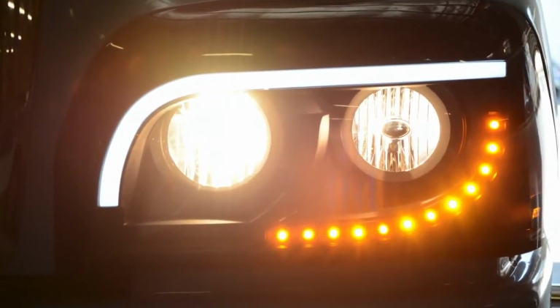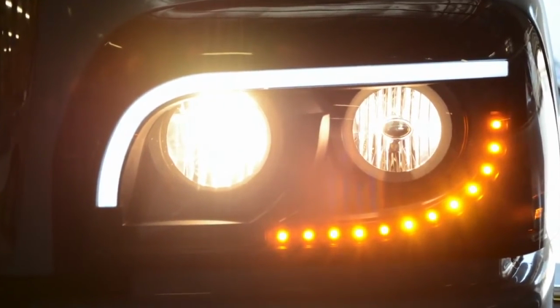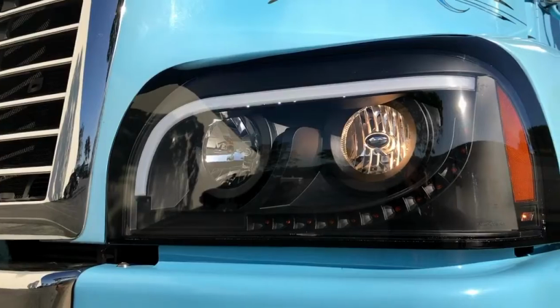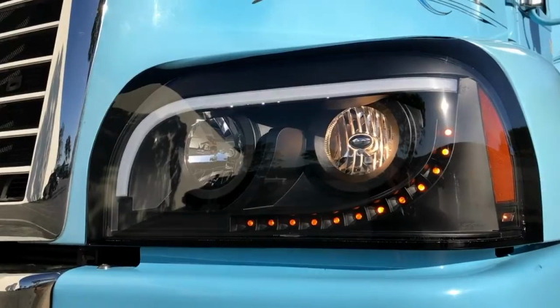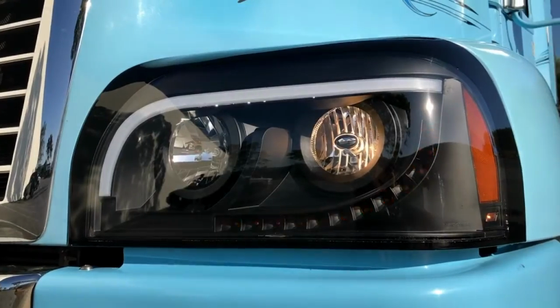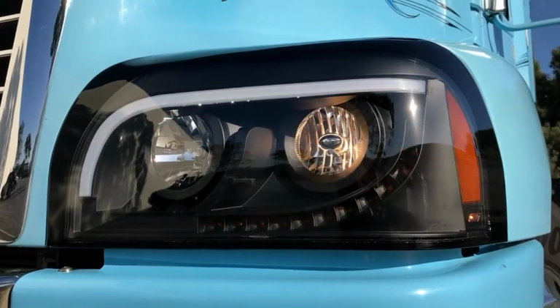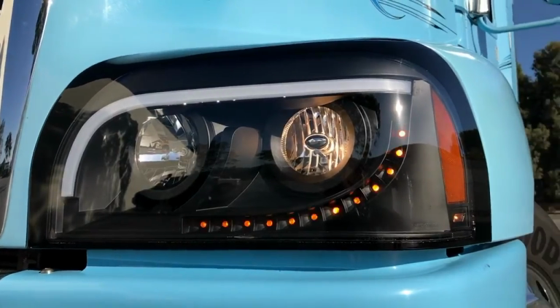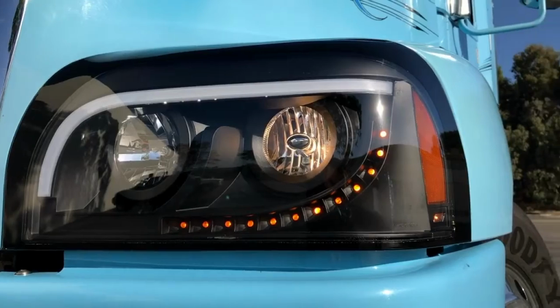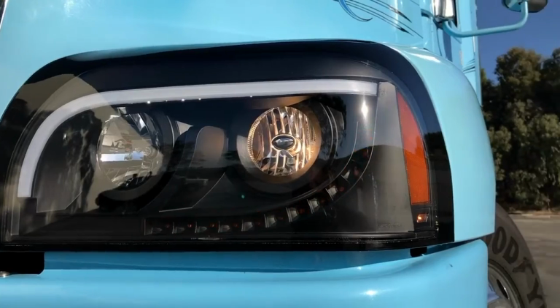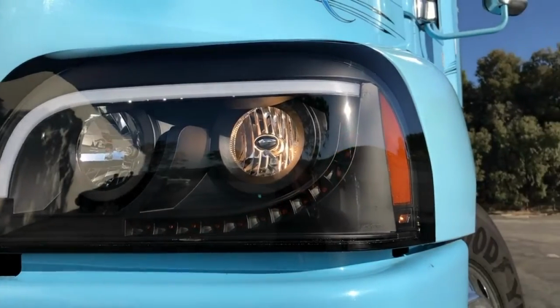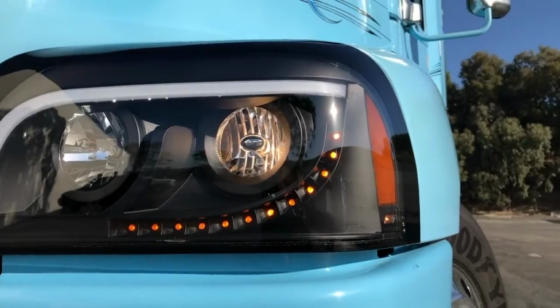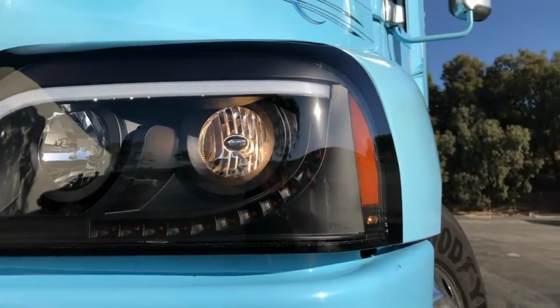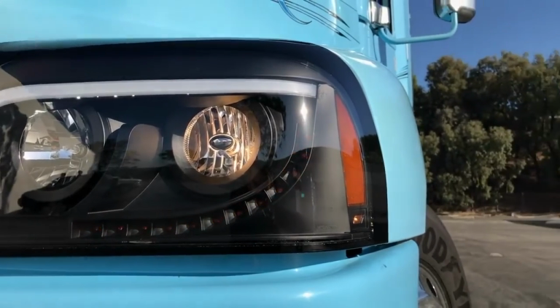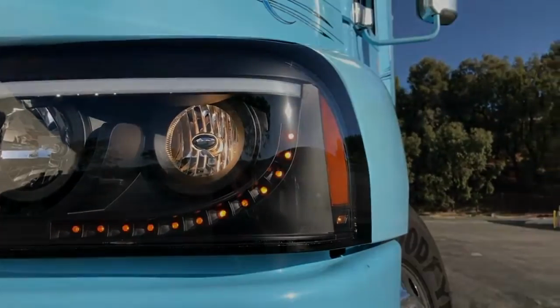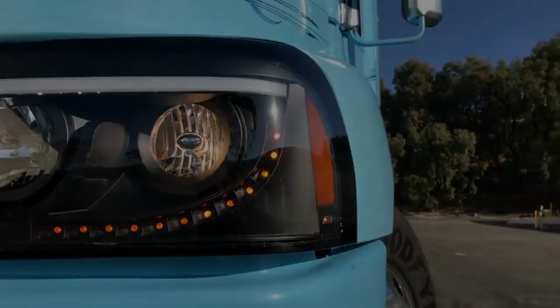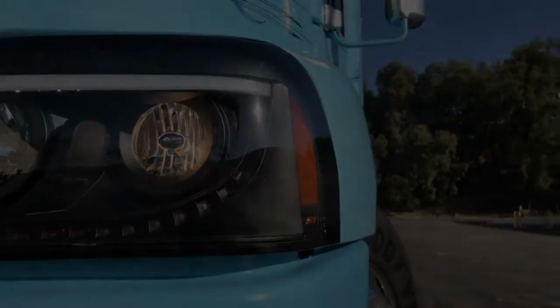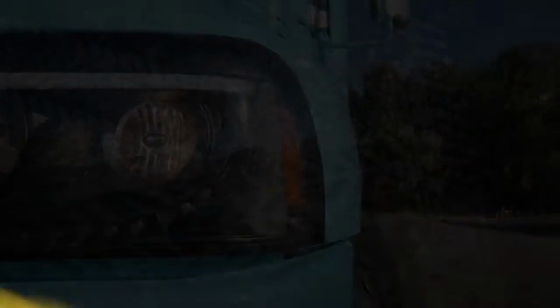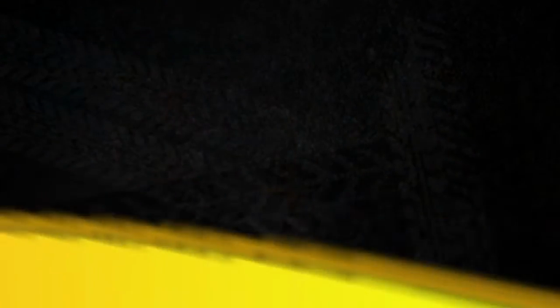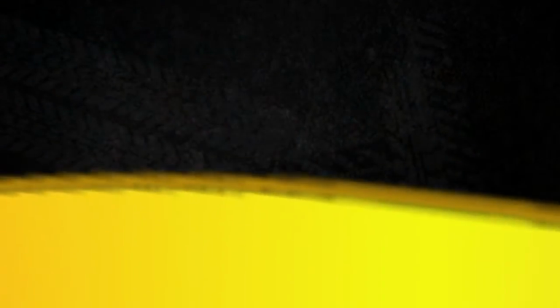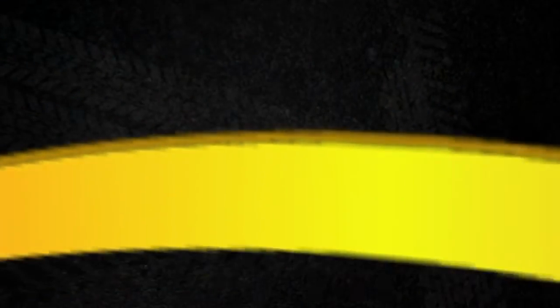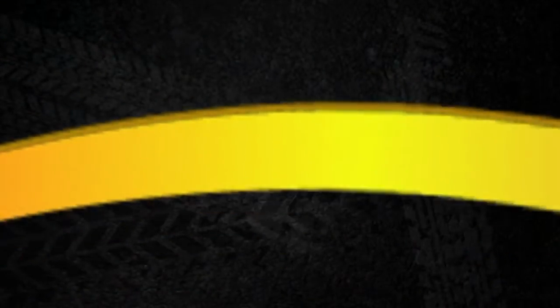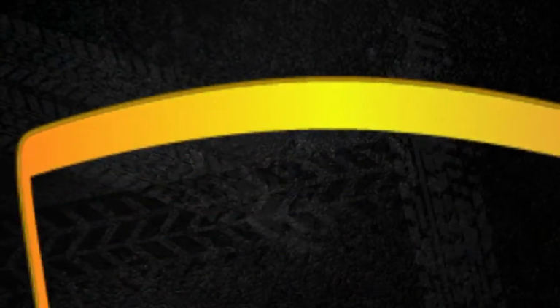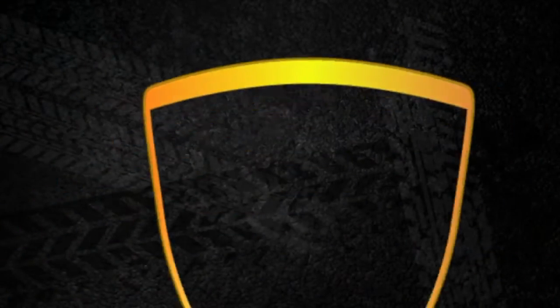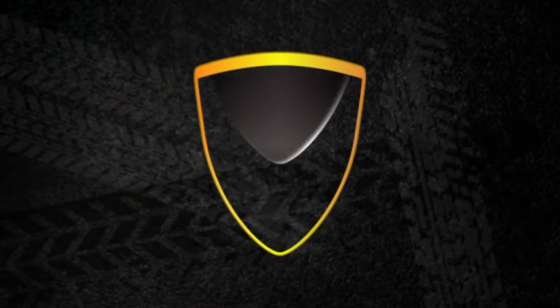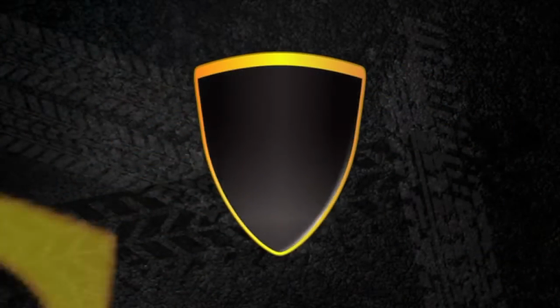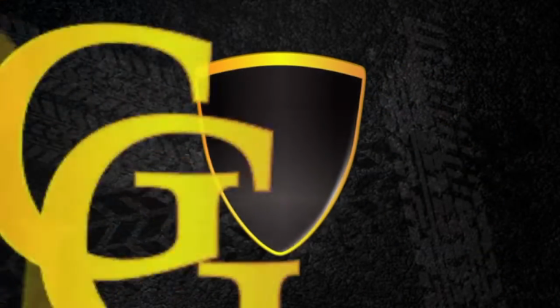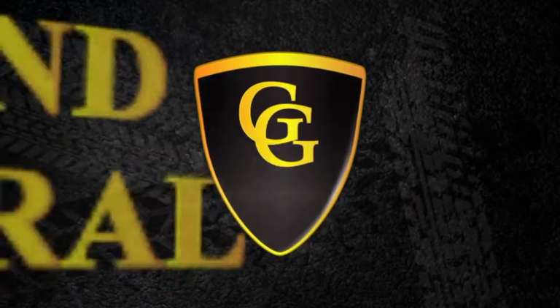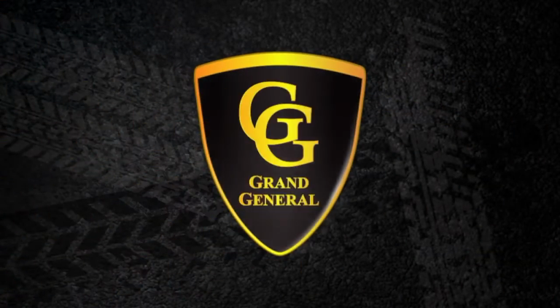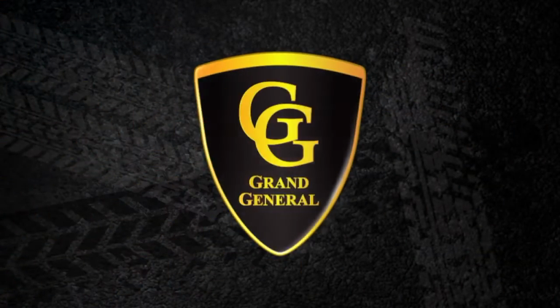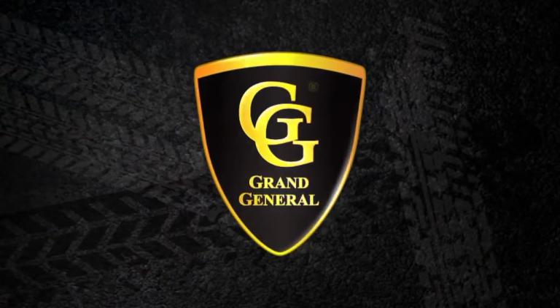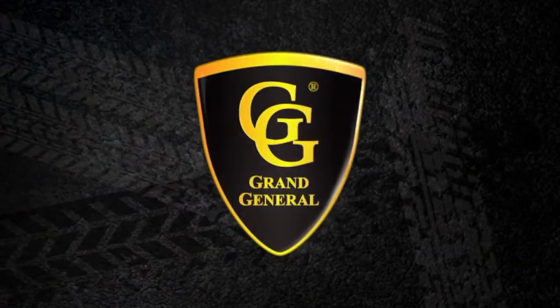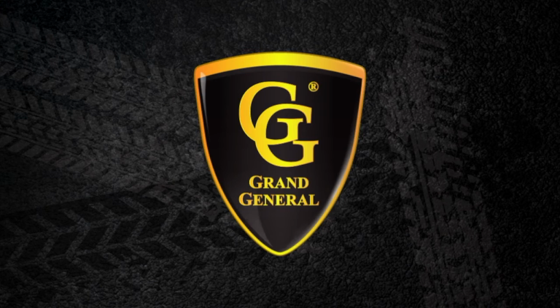Quality is a foundation piece of our products, so when quality matters, be sure to look for Grand General parts and accessories.